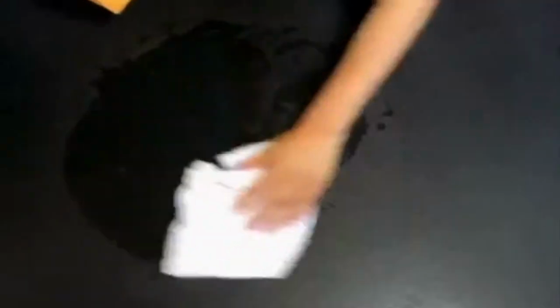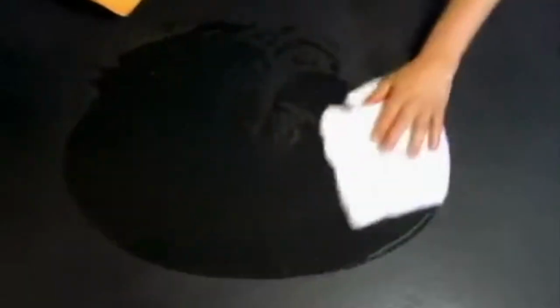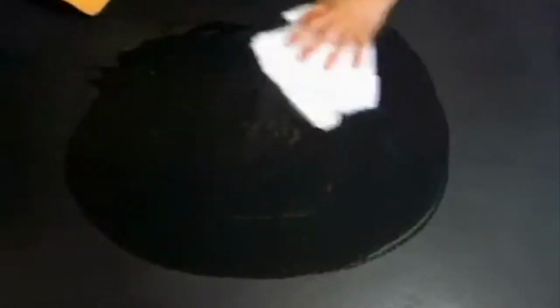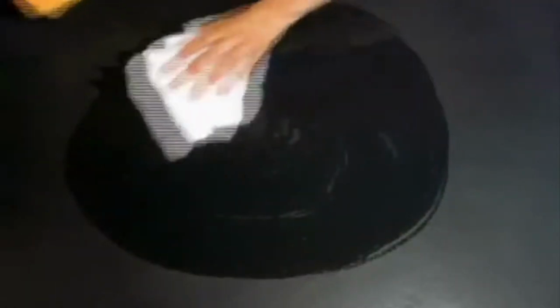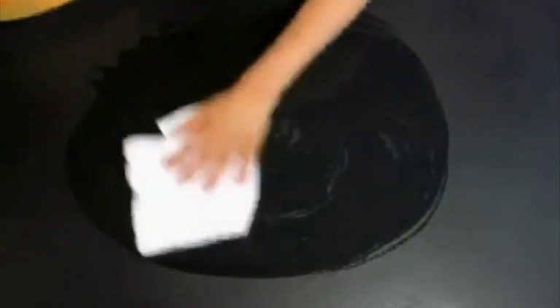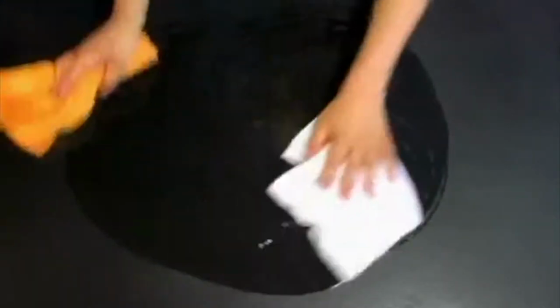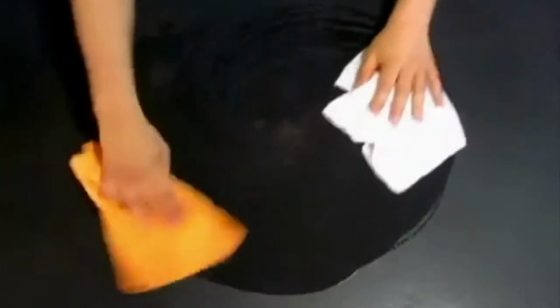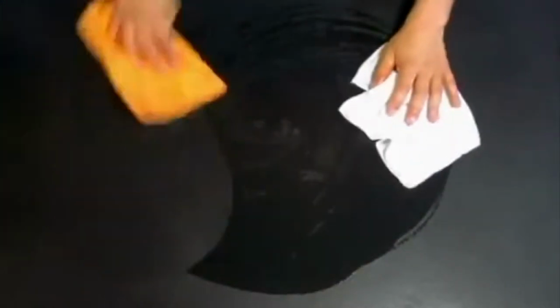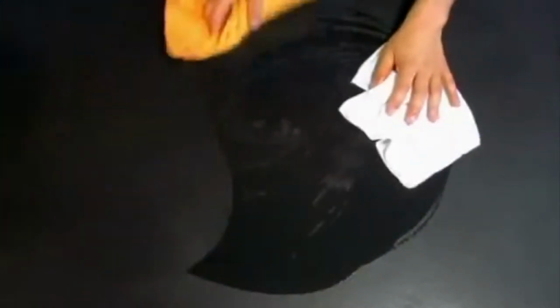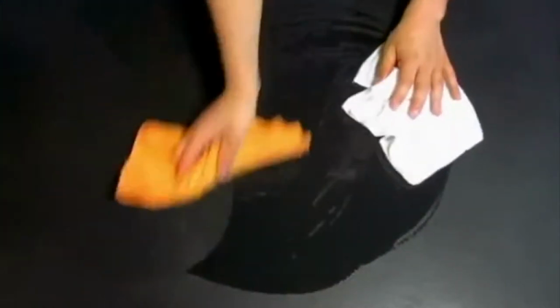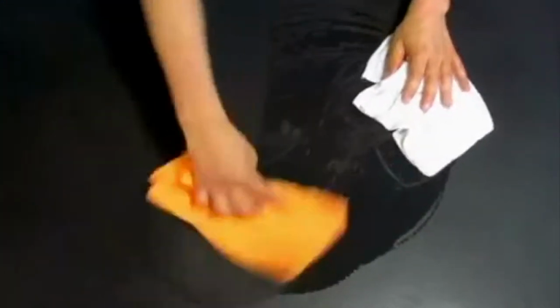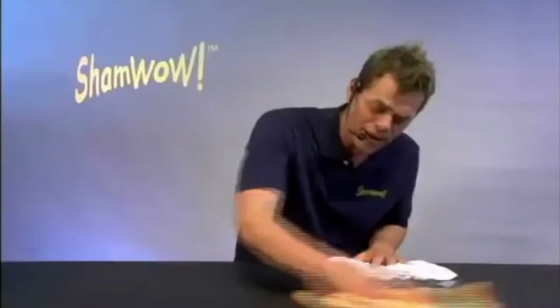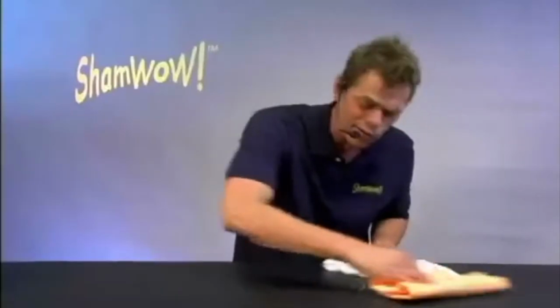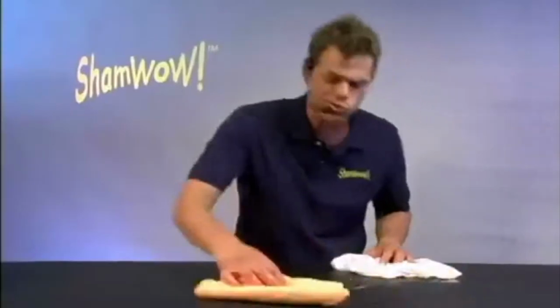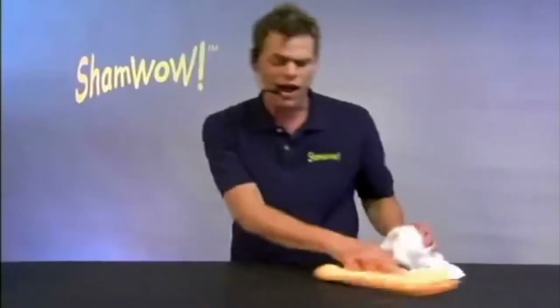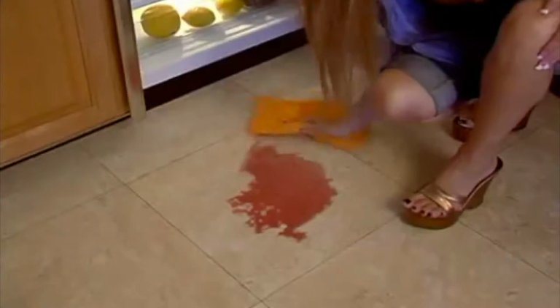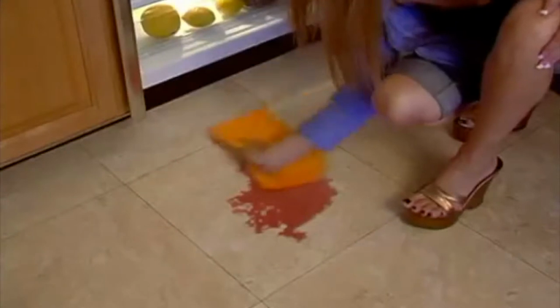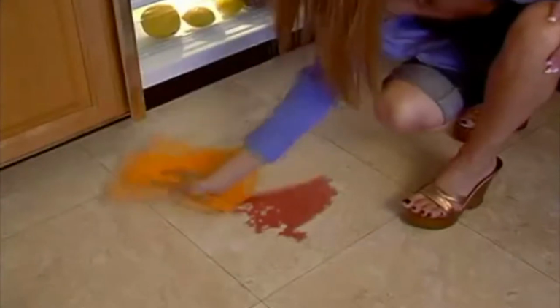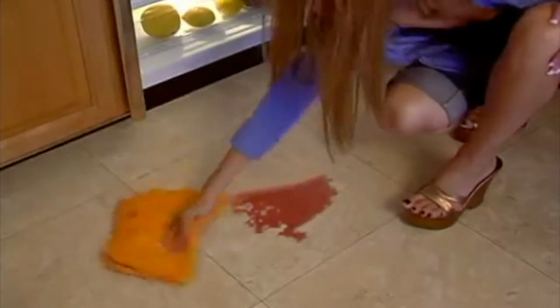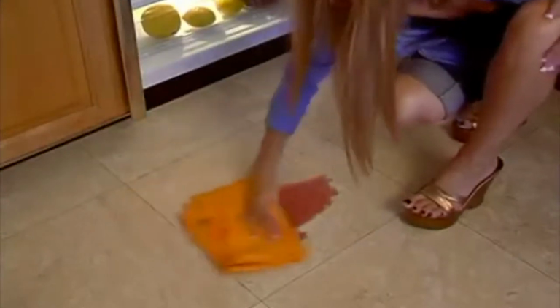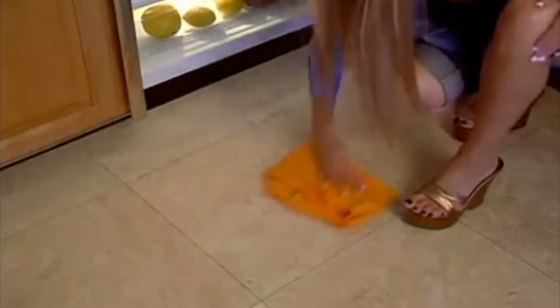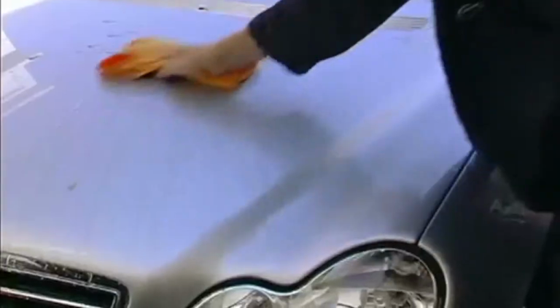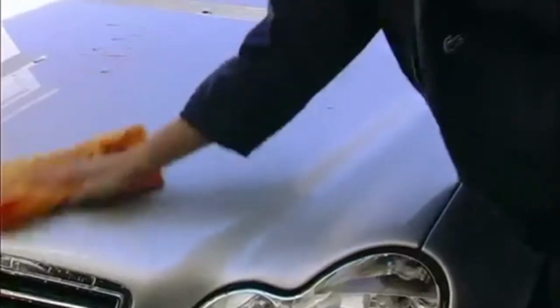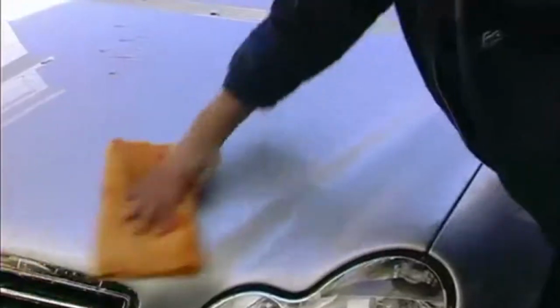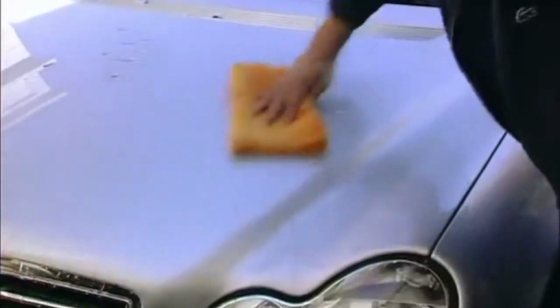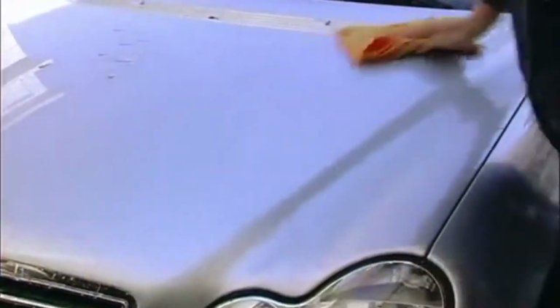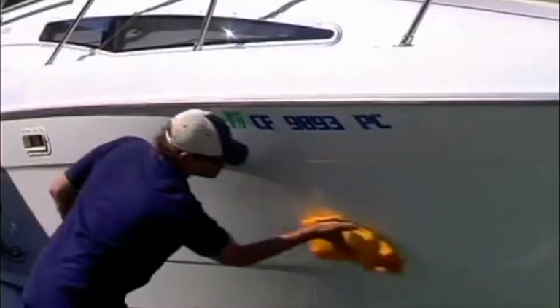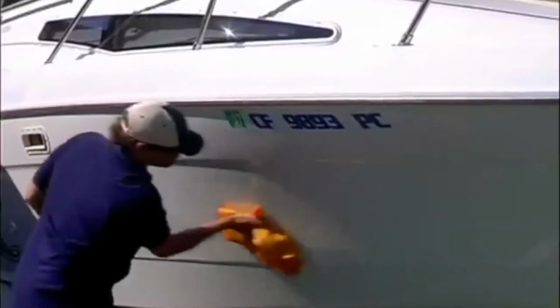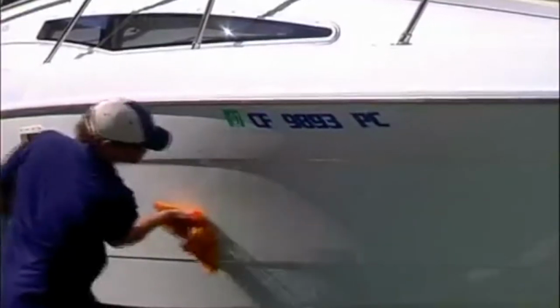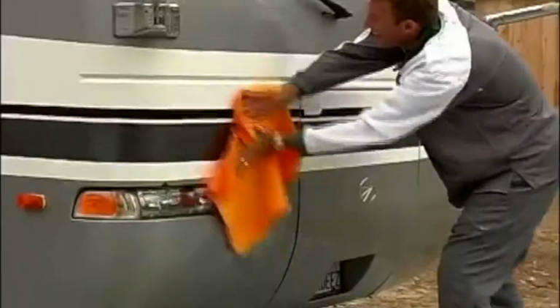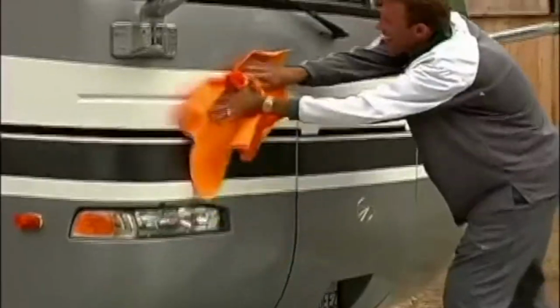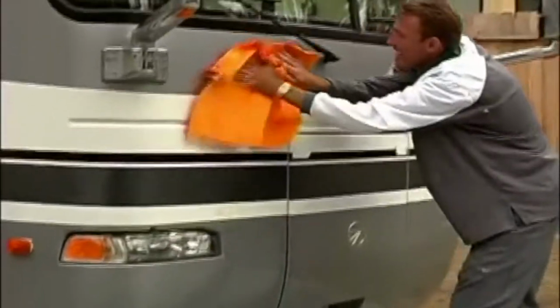A regular towel doesn't work wet. This works wet or dry. This is for the house, the car, the boat, the RV.